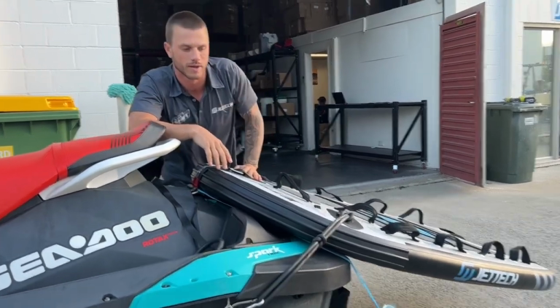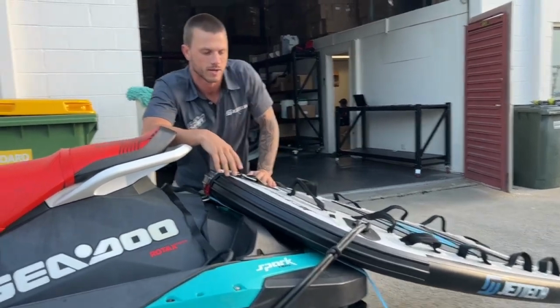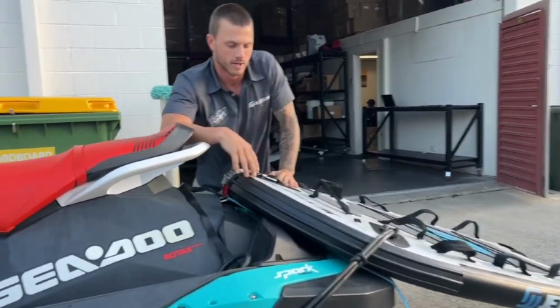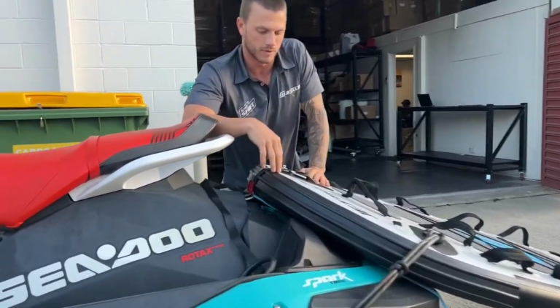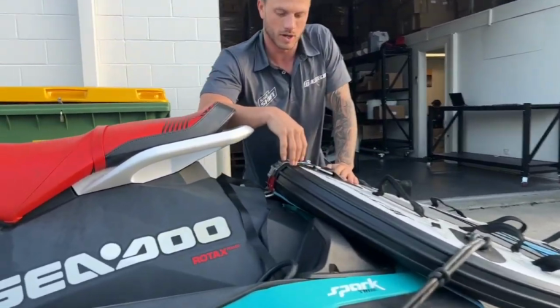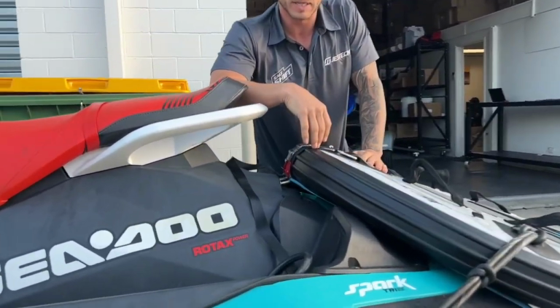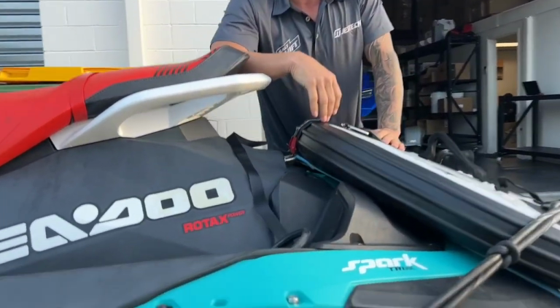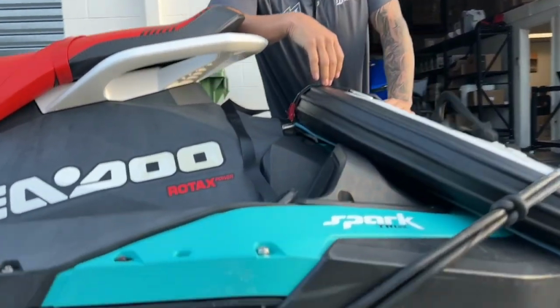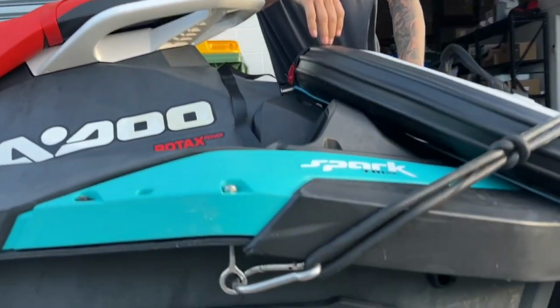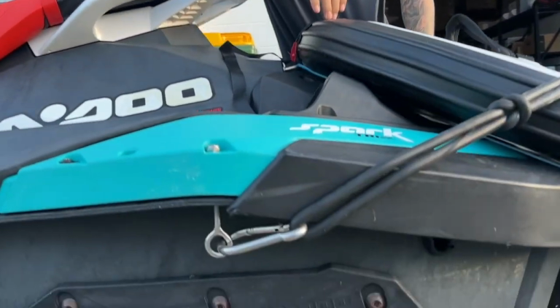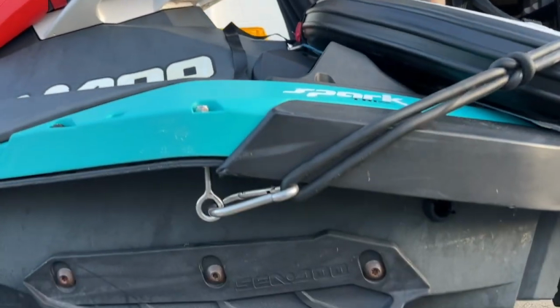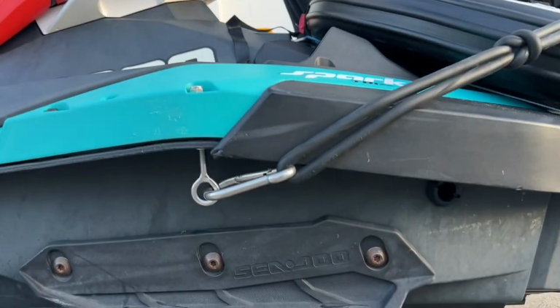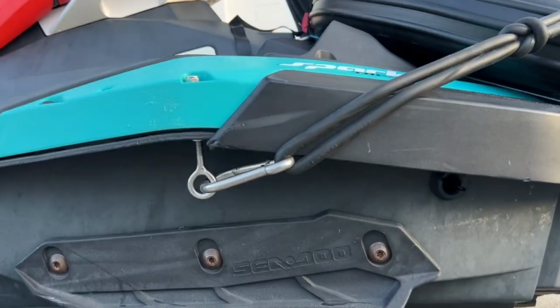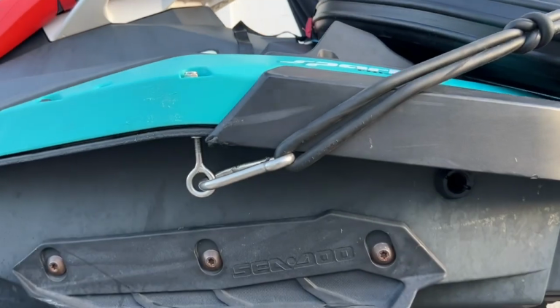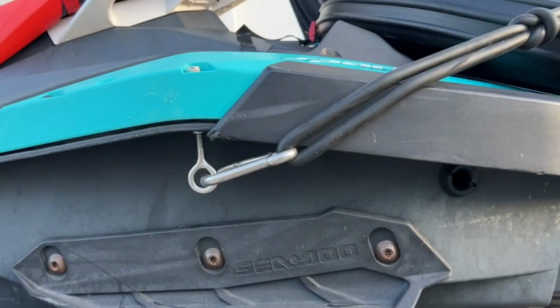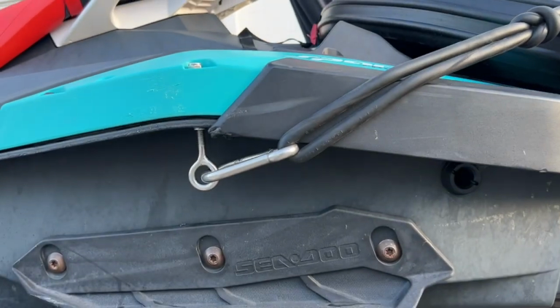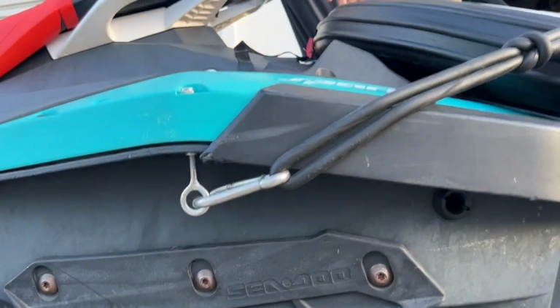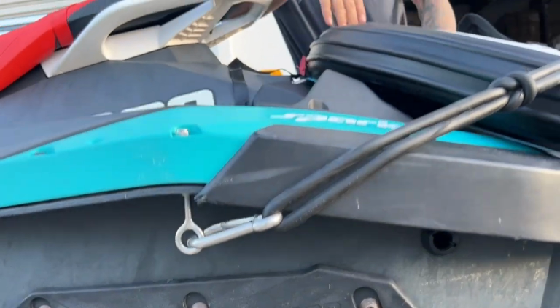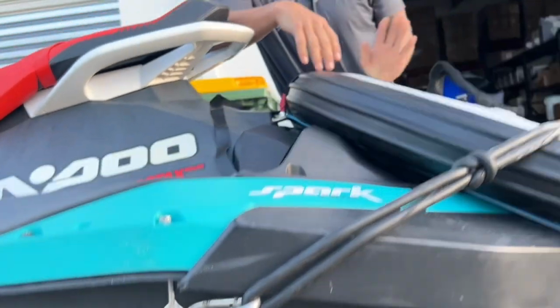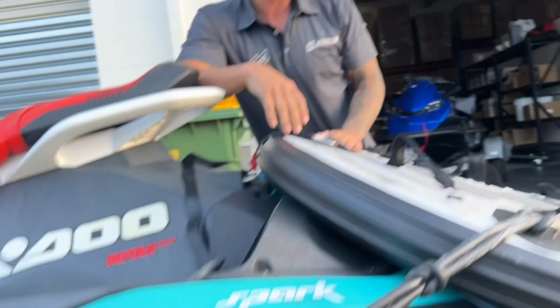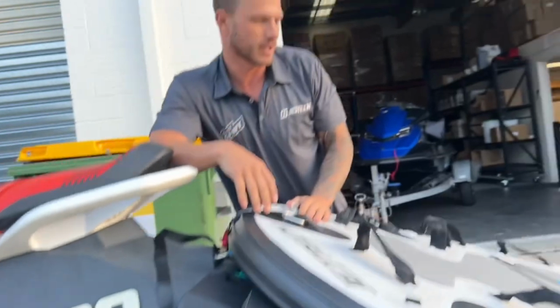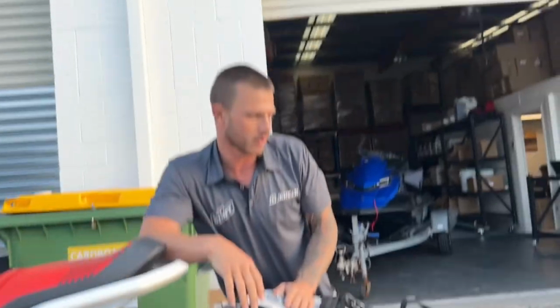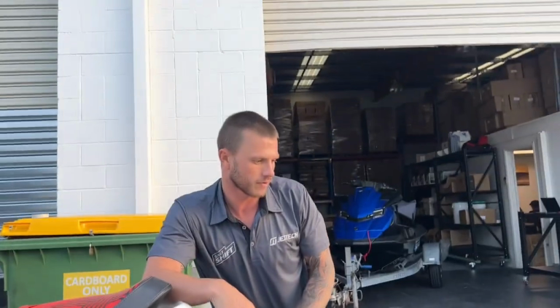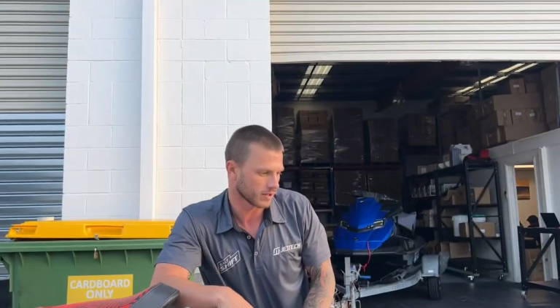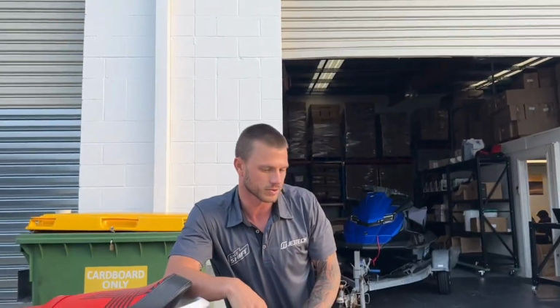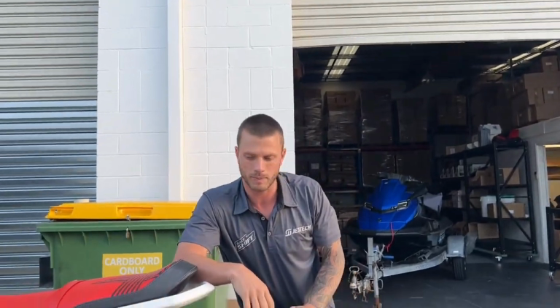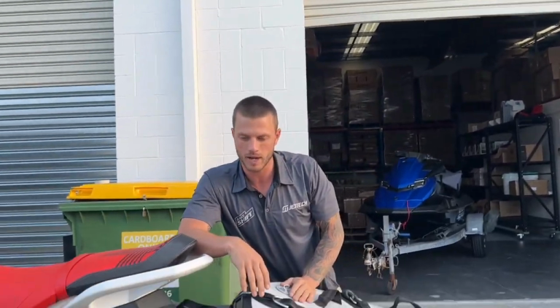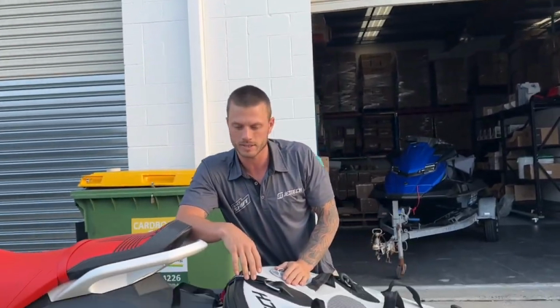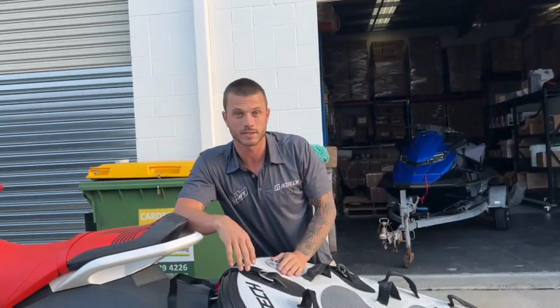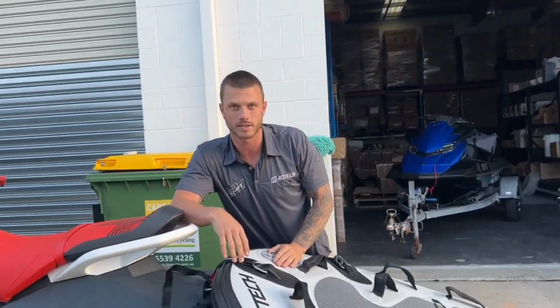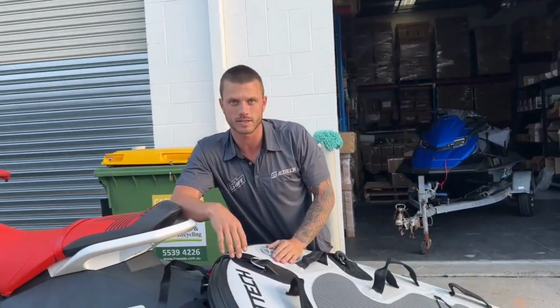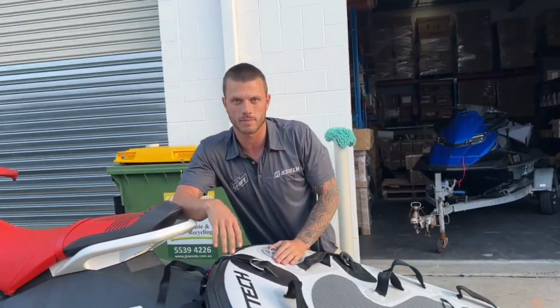If you guys need any of this gear for your ski to put a sled on for your little Sparks, hit us up.